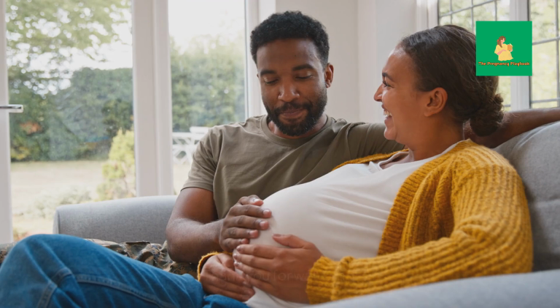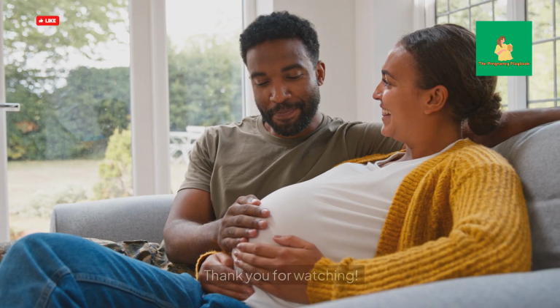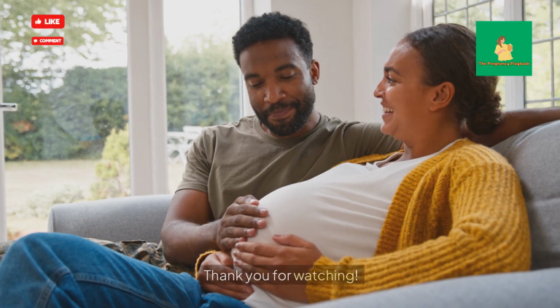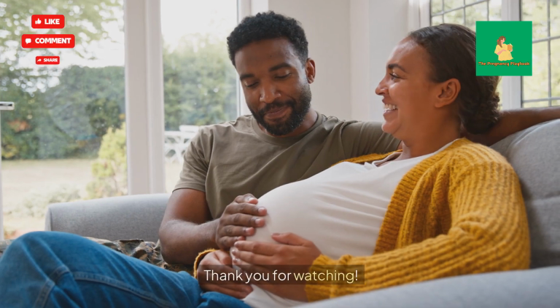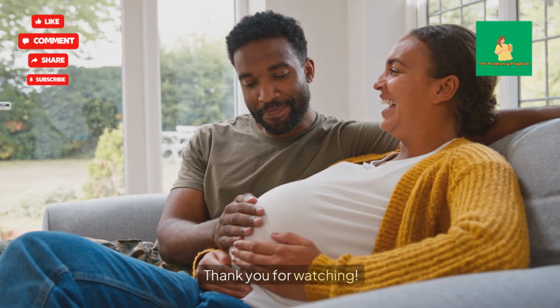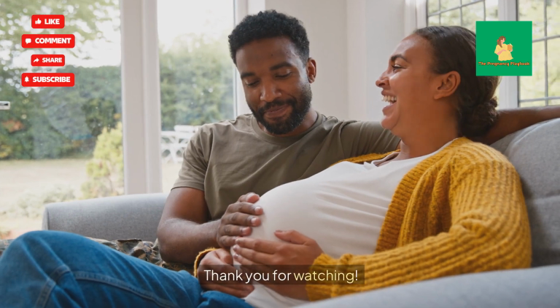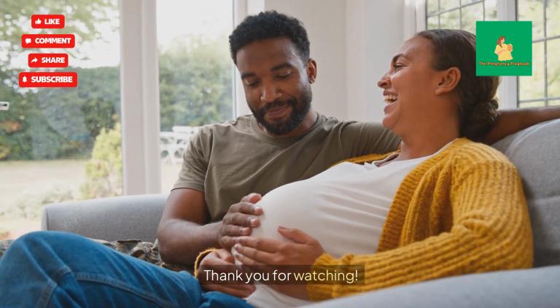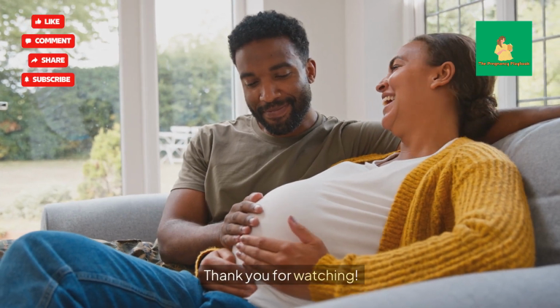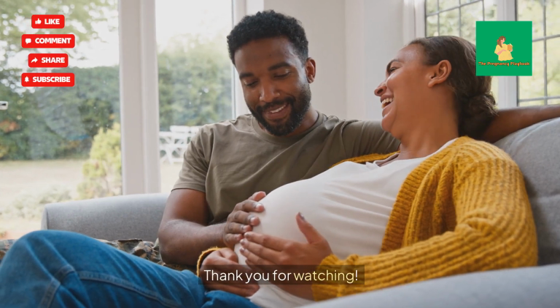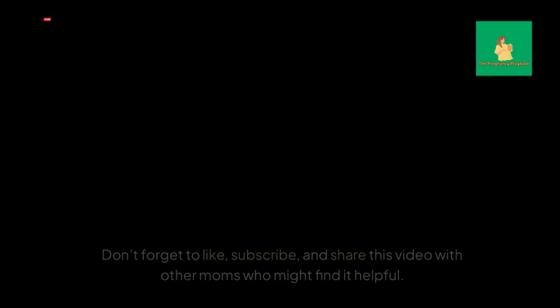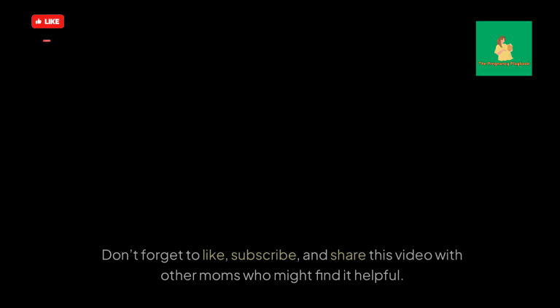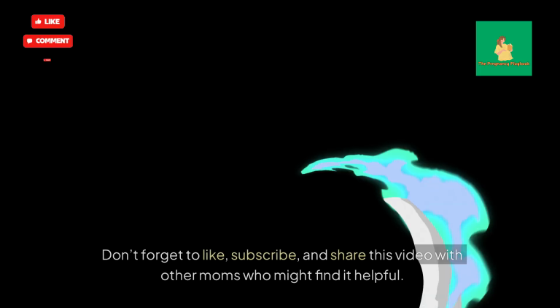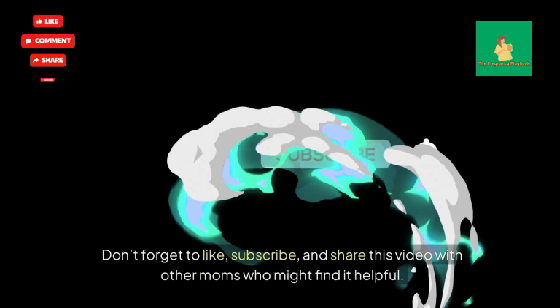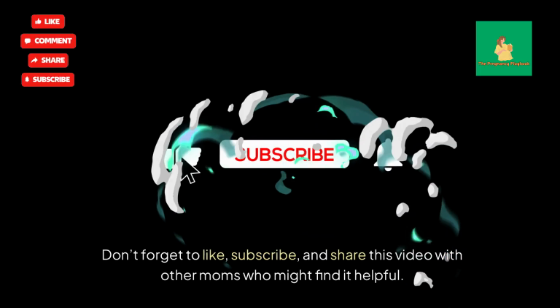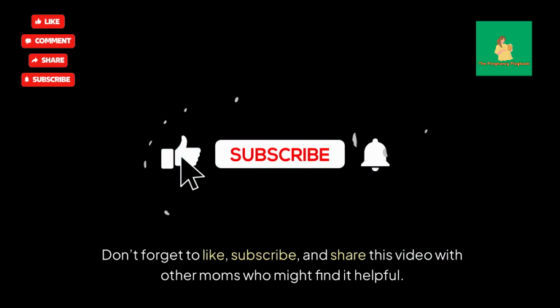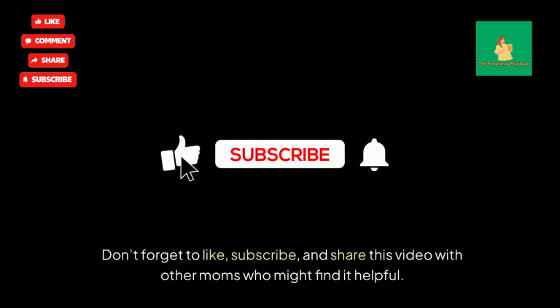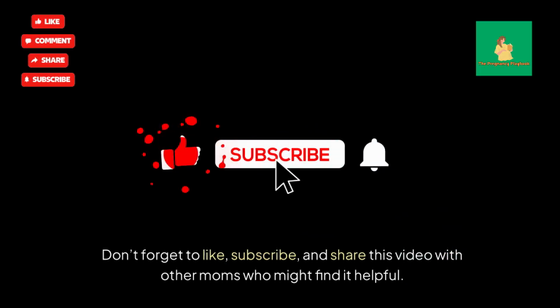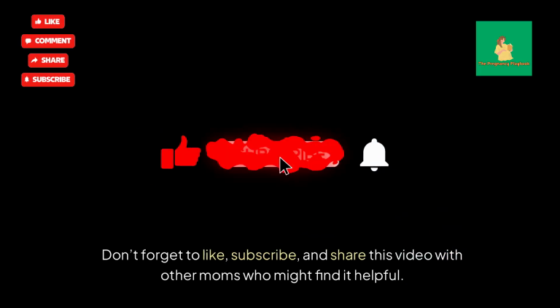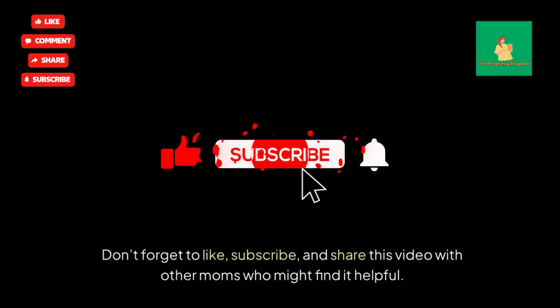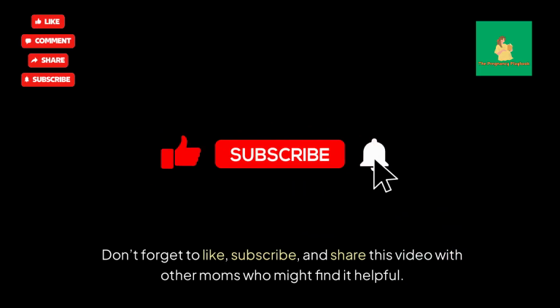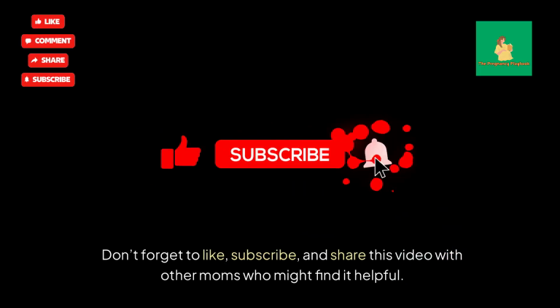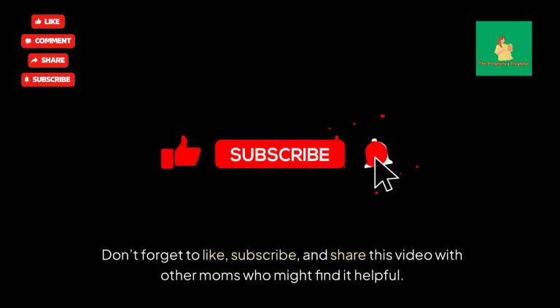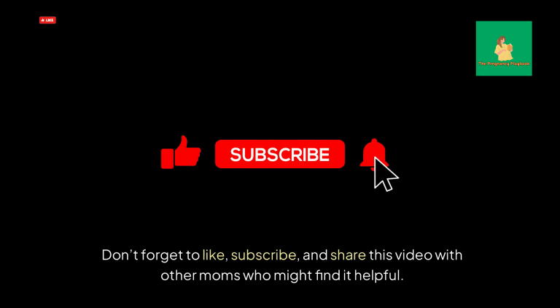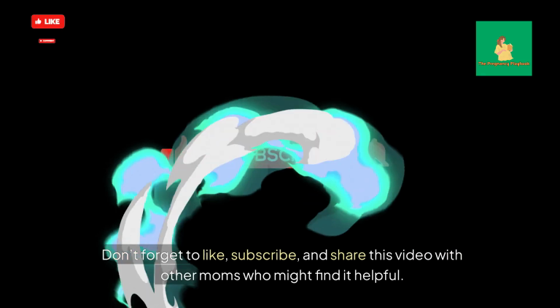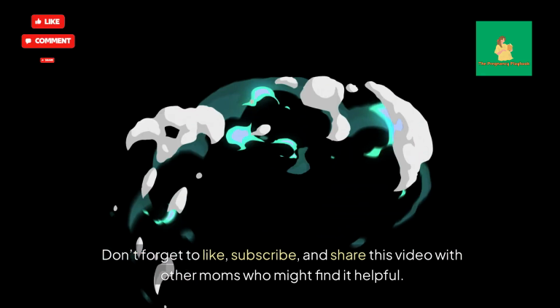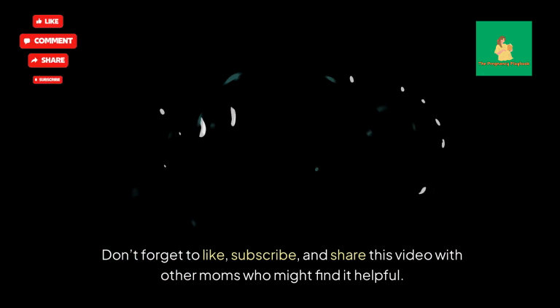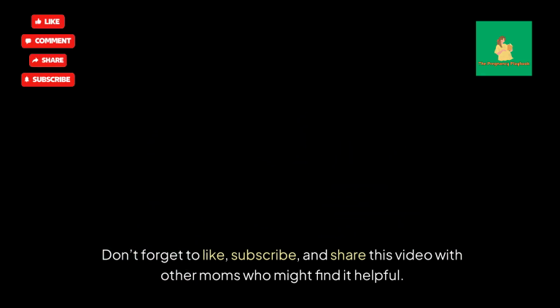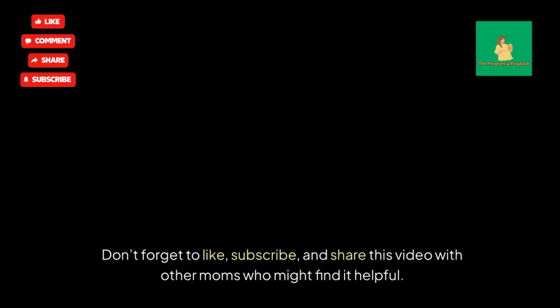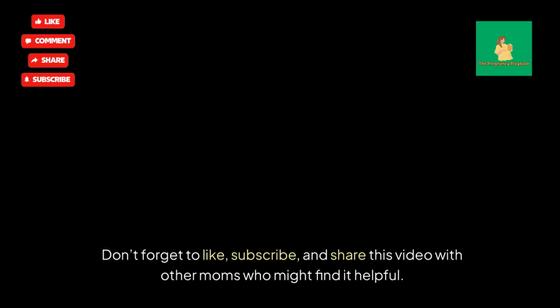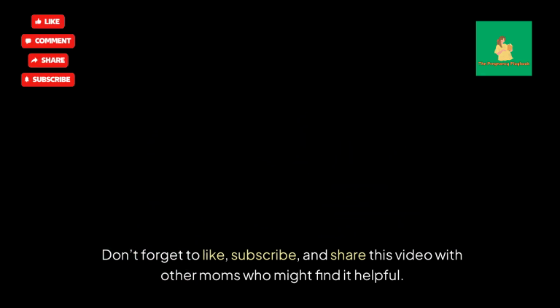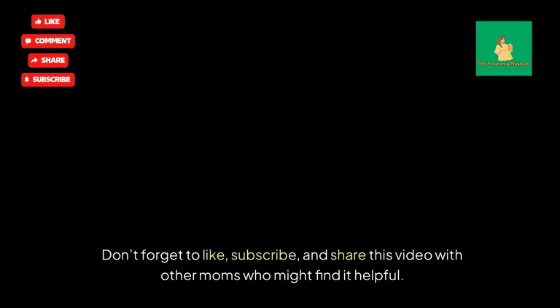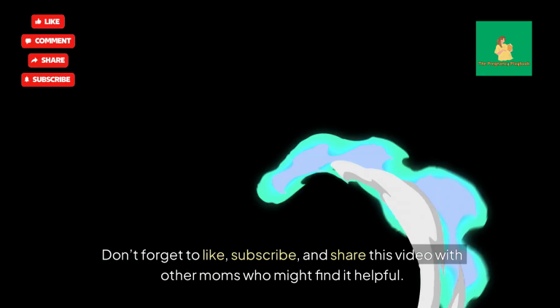Thank you for watching. Don't forget to like, subscribe, and share this video with other moms who might find it helpful.